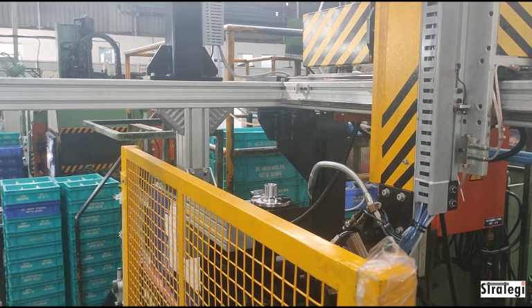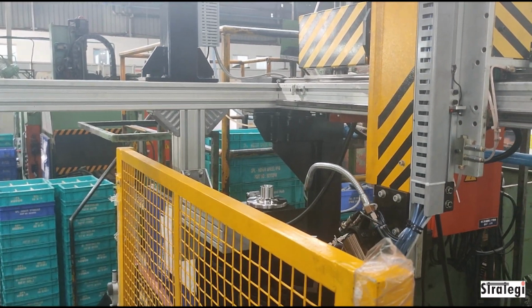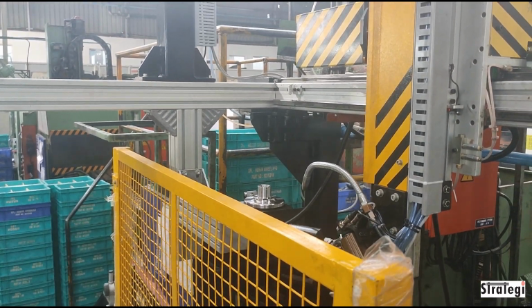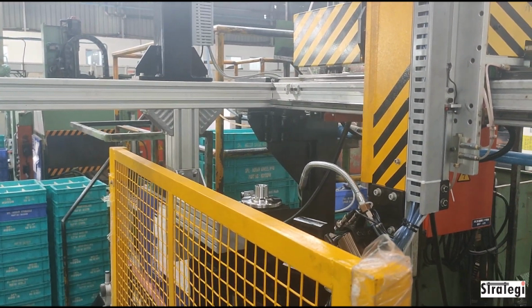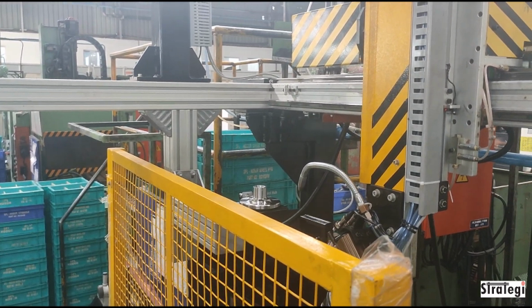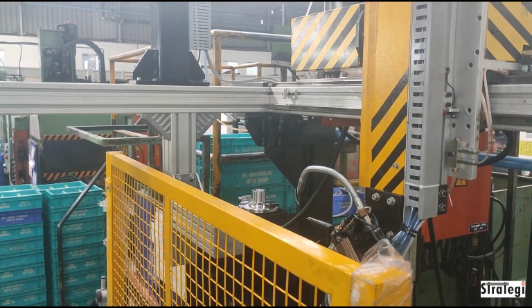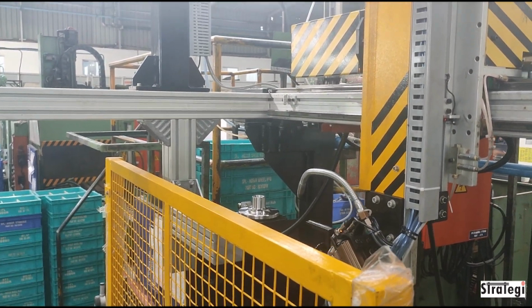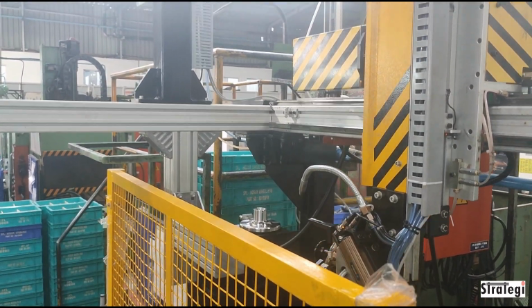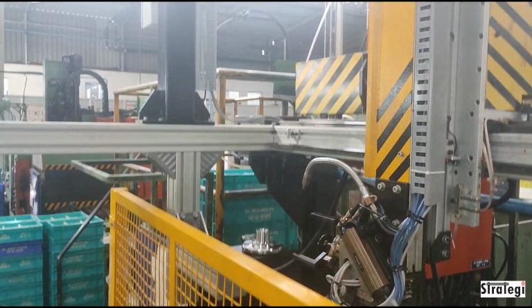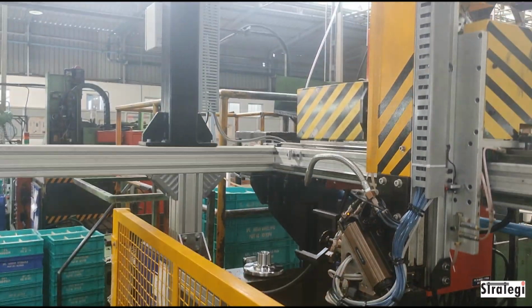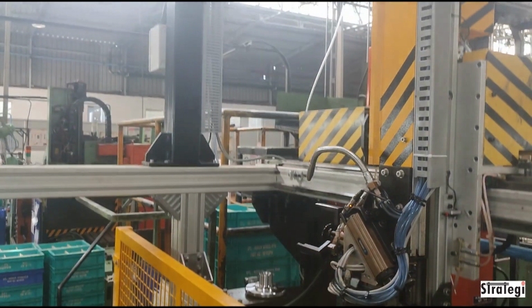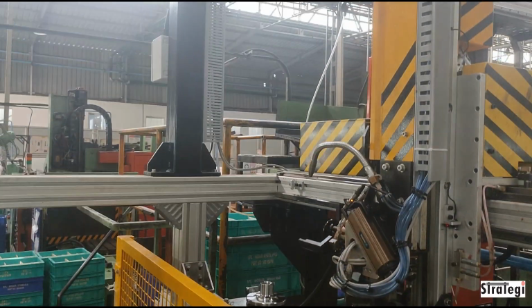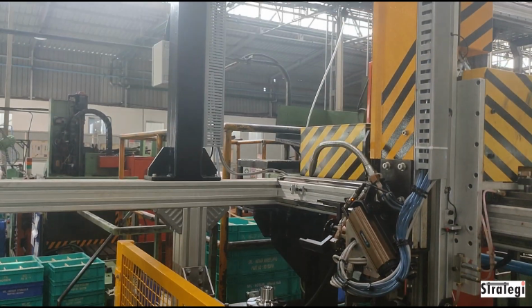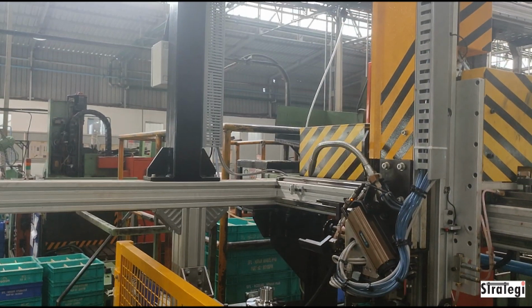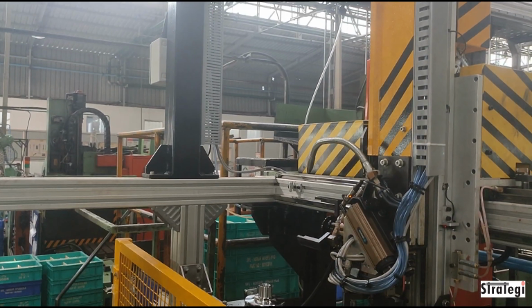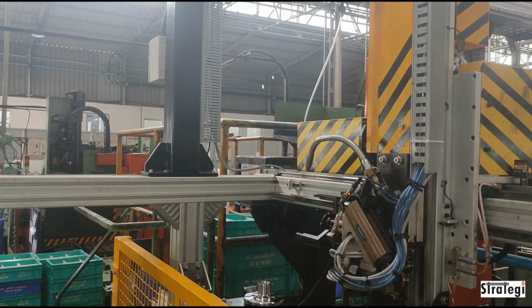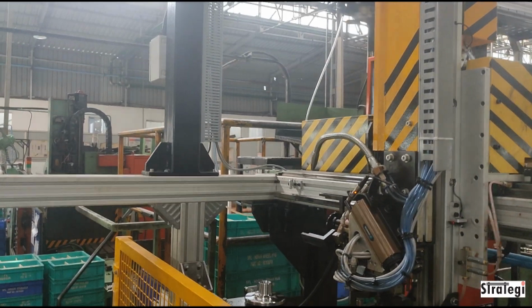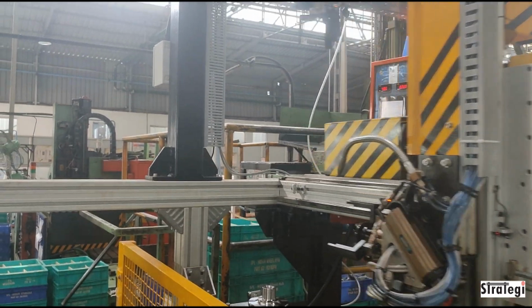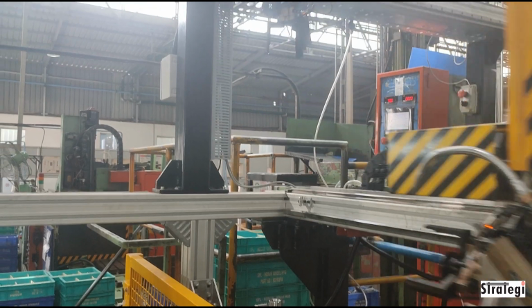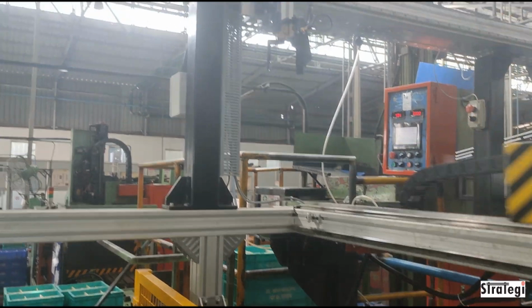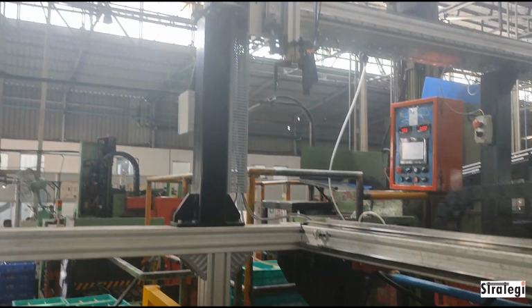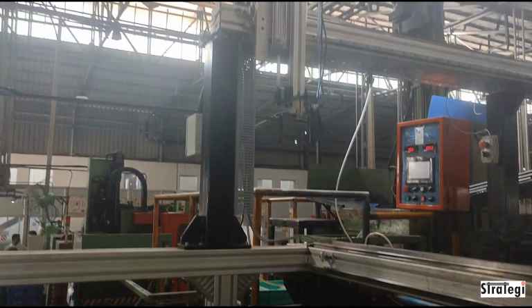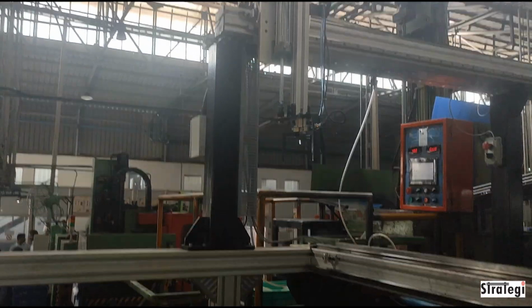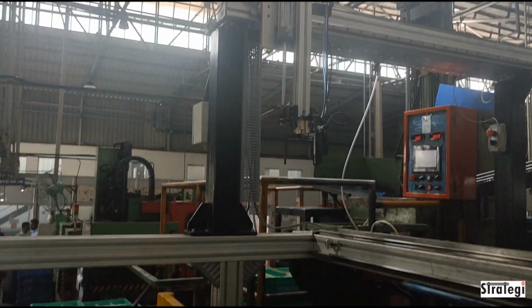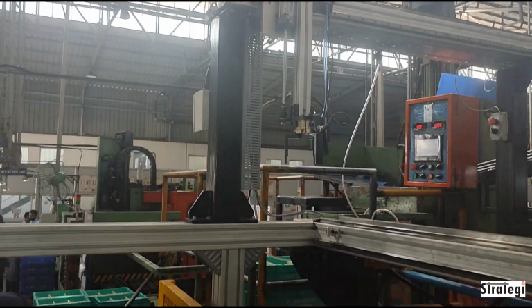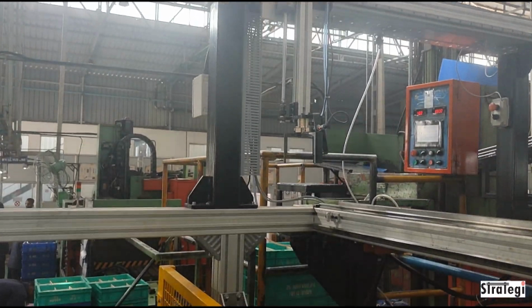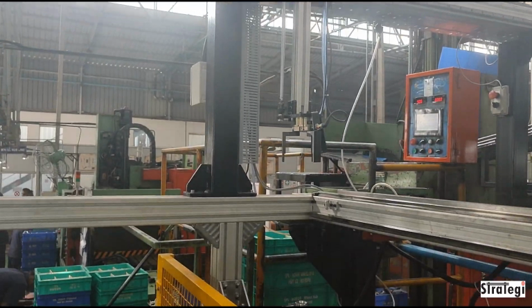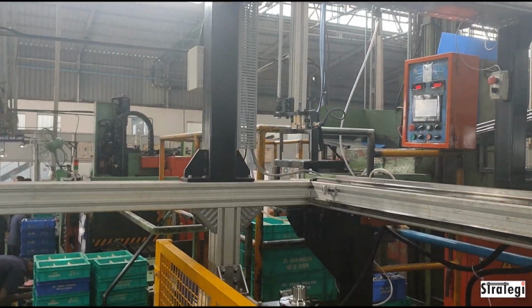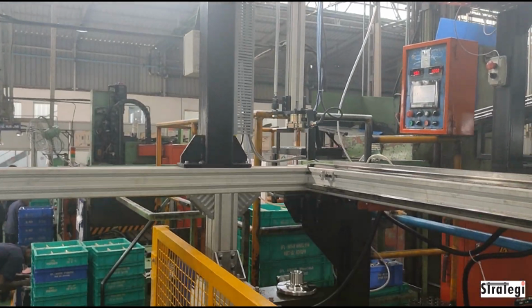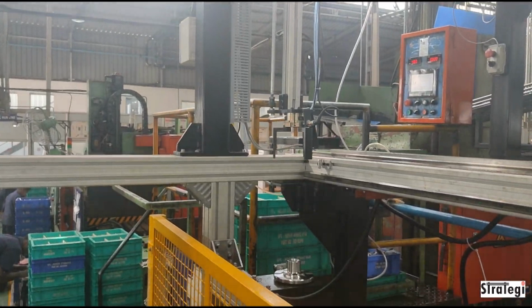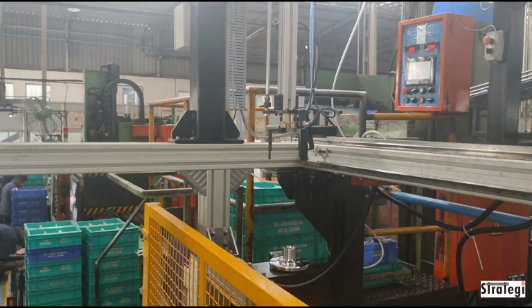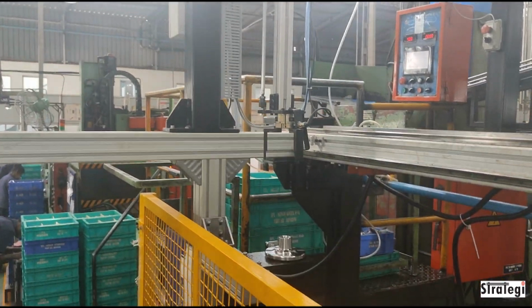The finished components are then picked up by a pick-and-place unit and placed in gravity chutes for subsequent operations.